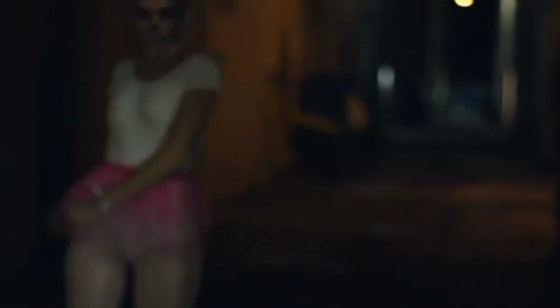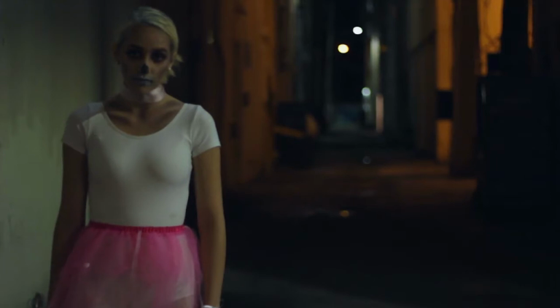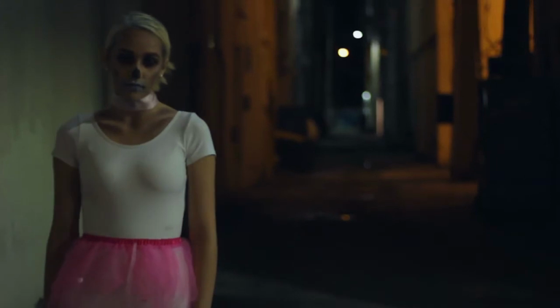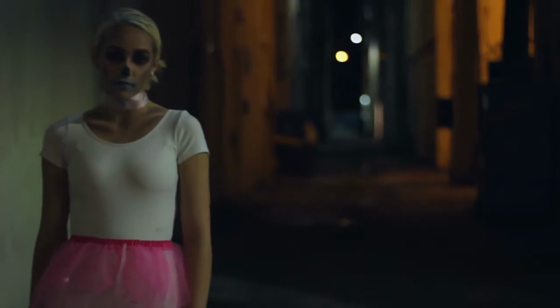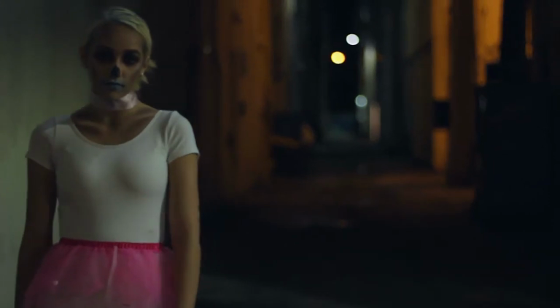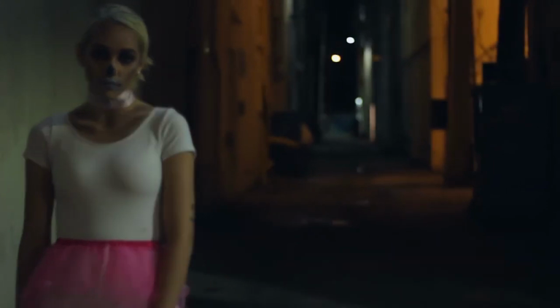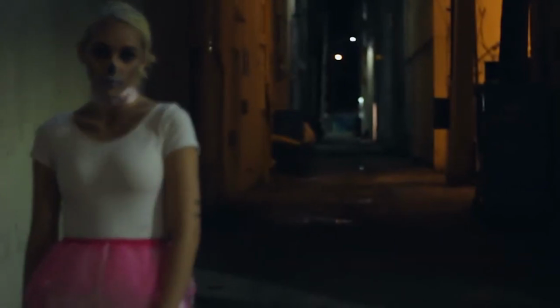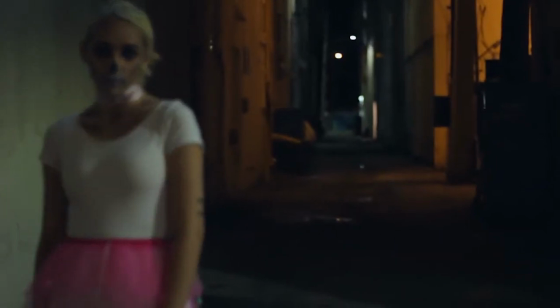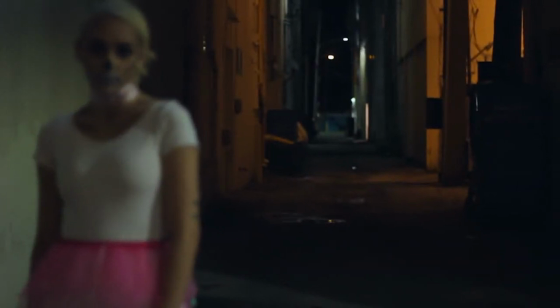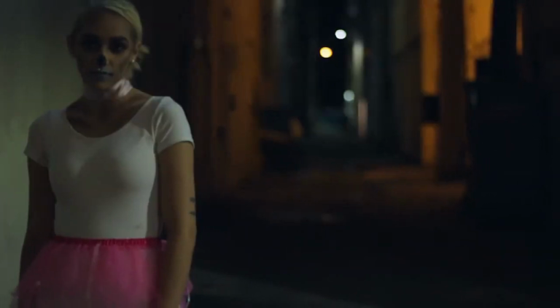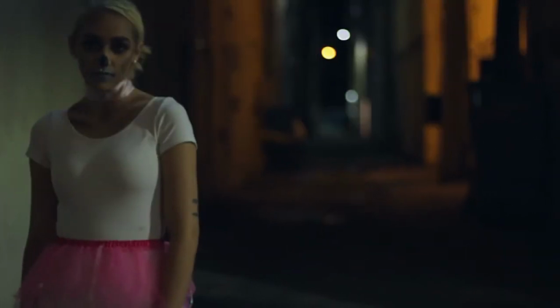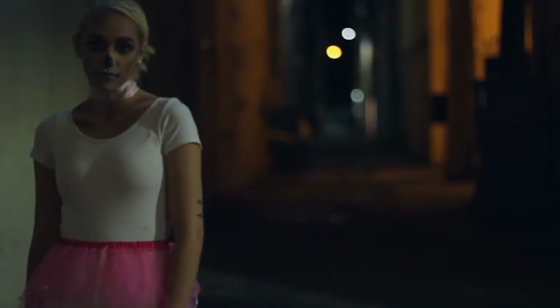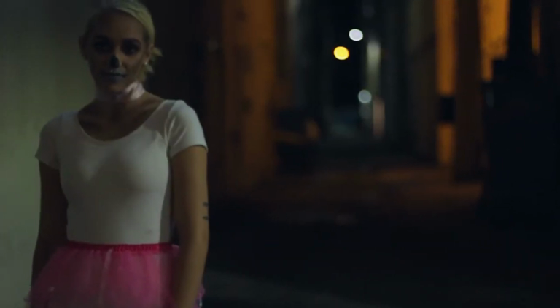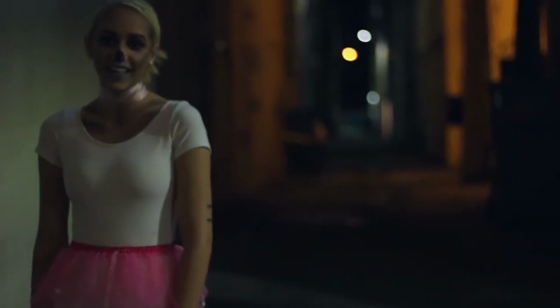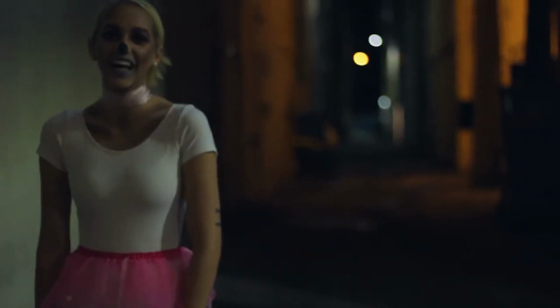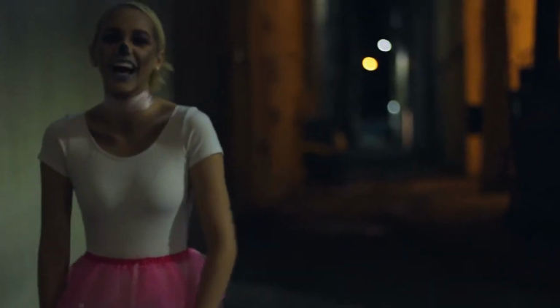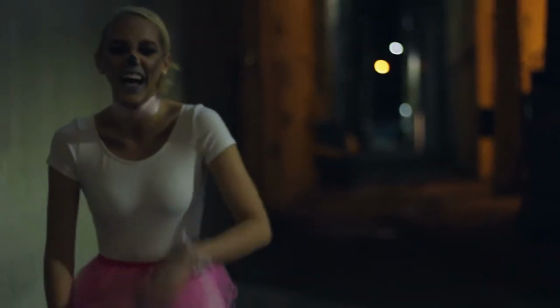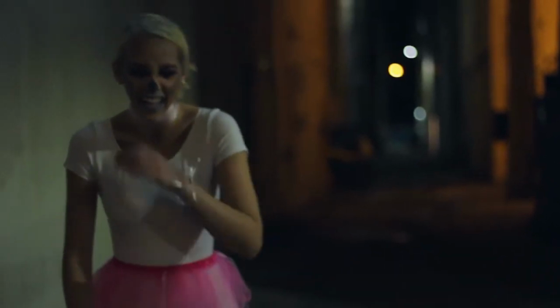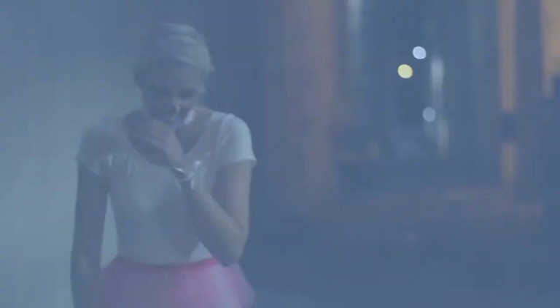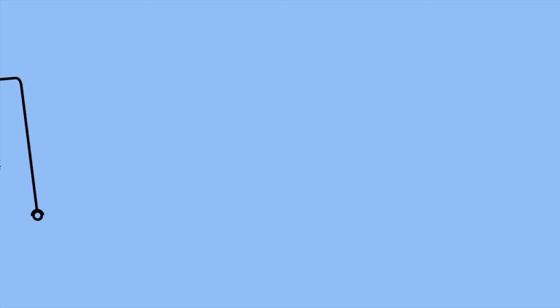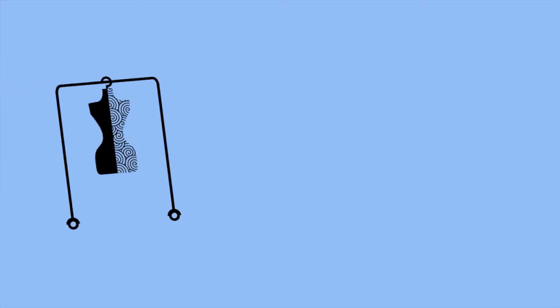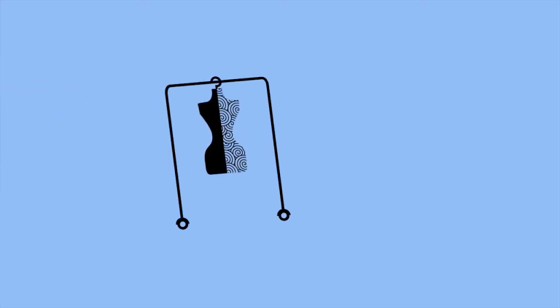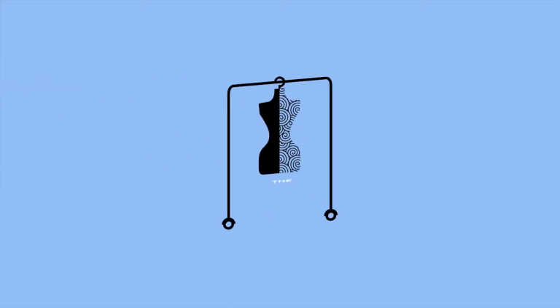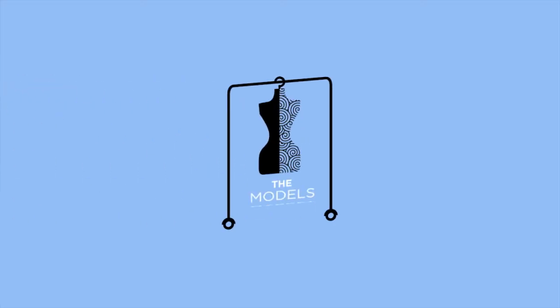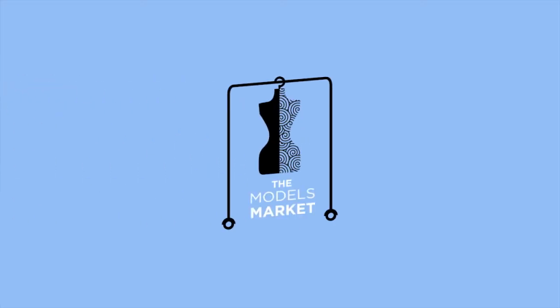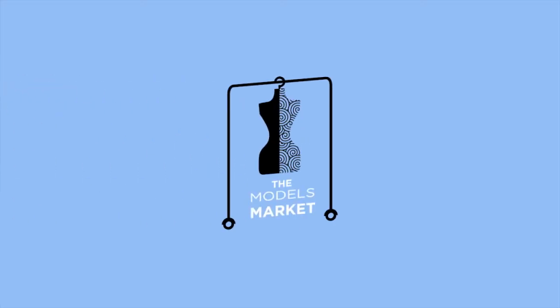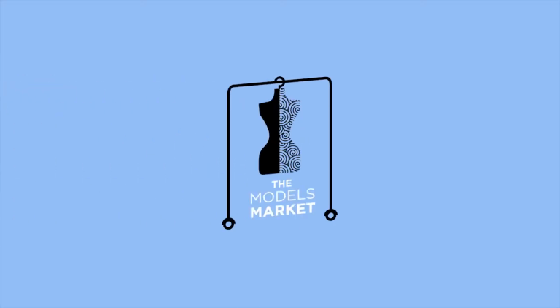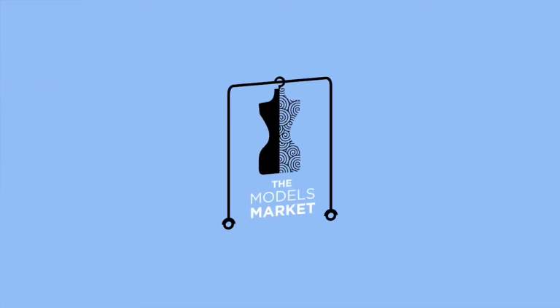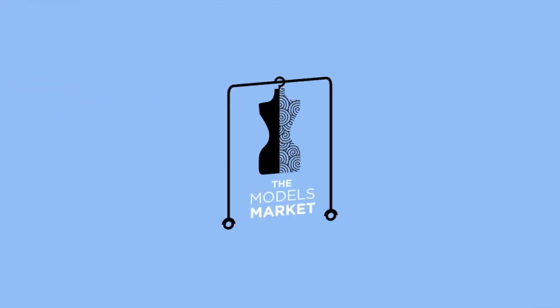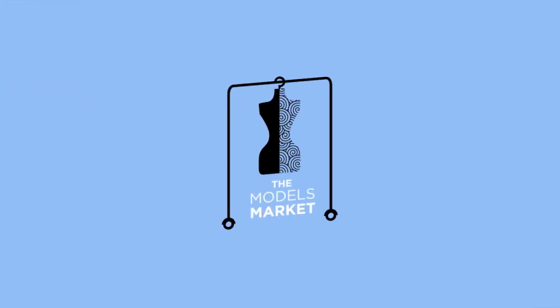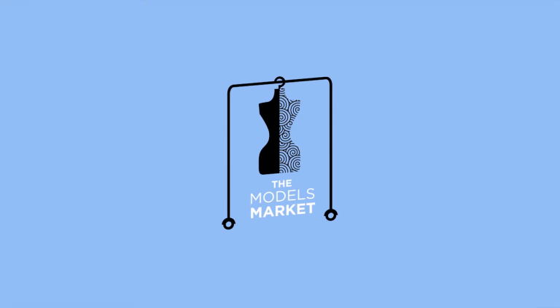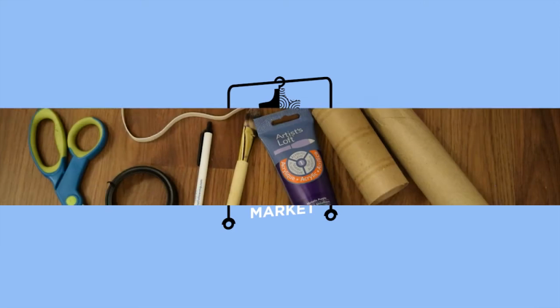Hello everybody, welcome back to my channel! We're gonna do a Halloween tutorial, so let's get with the DIY.